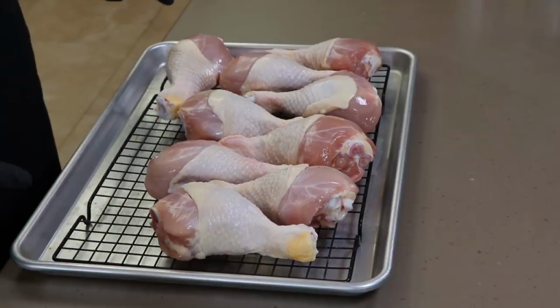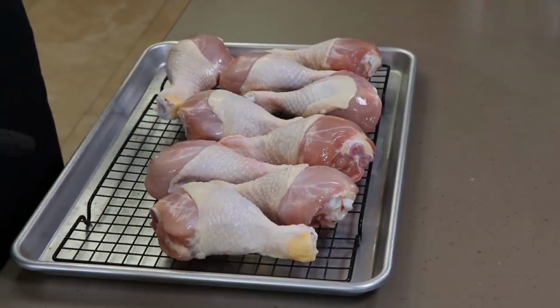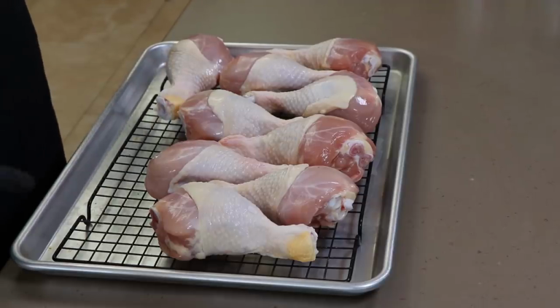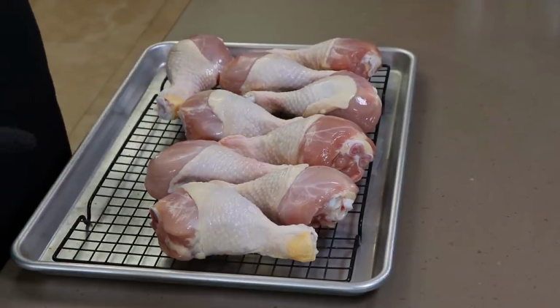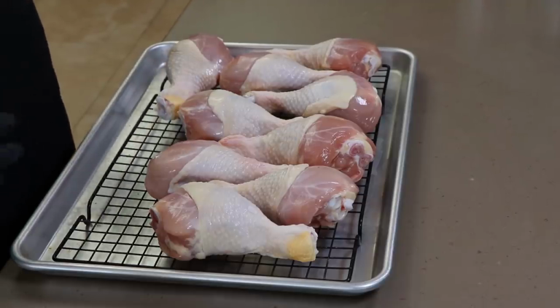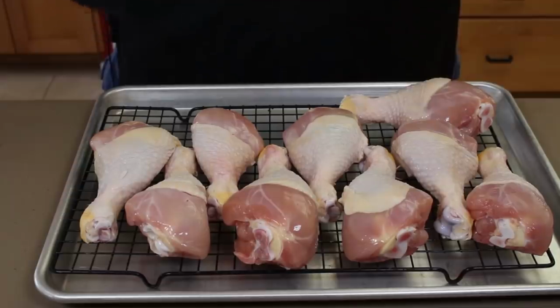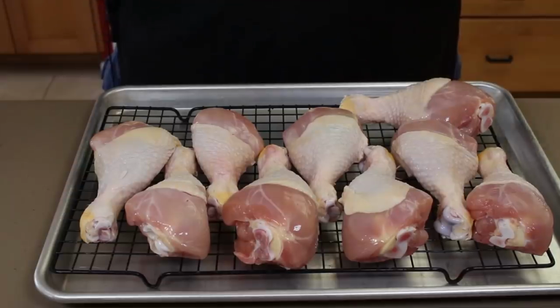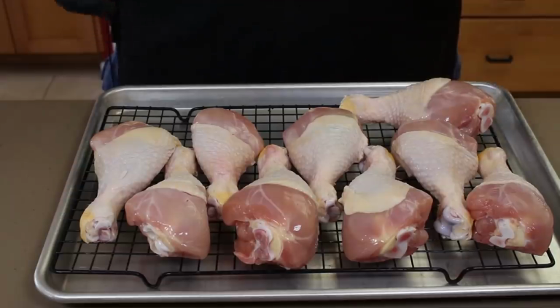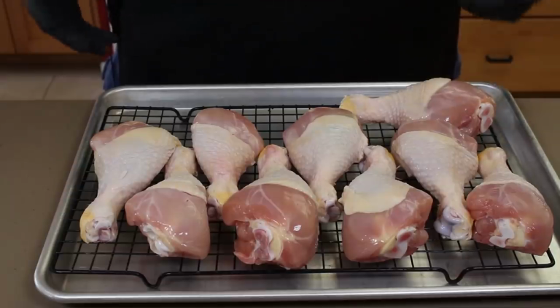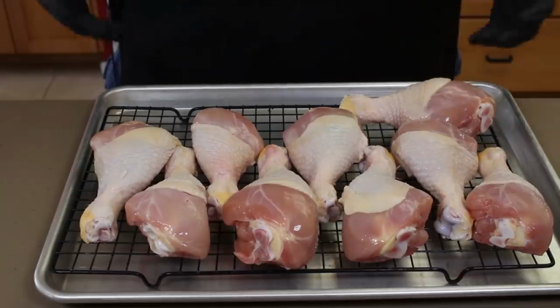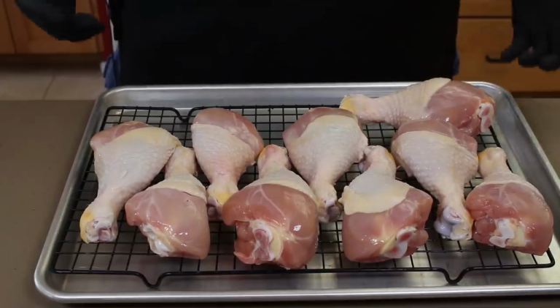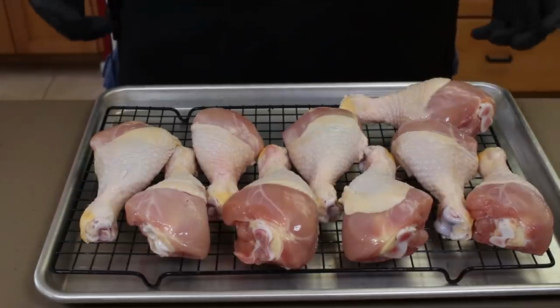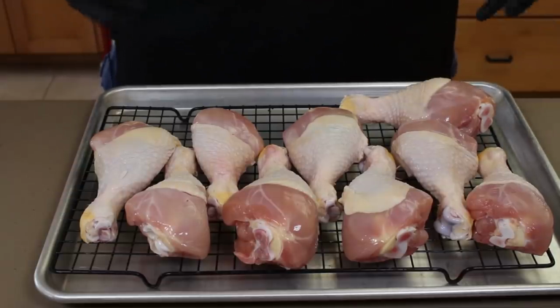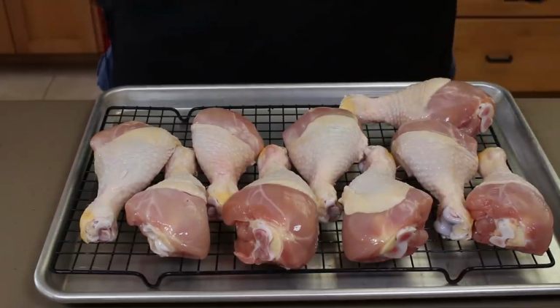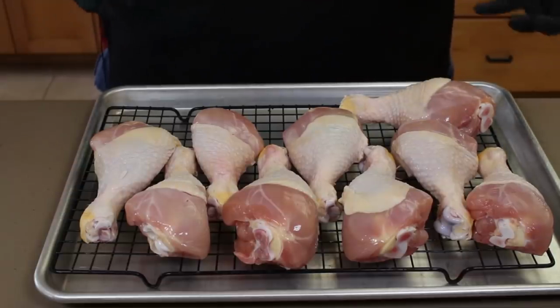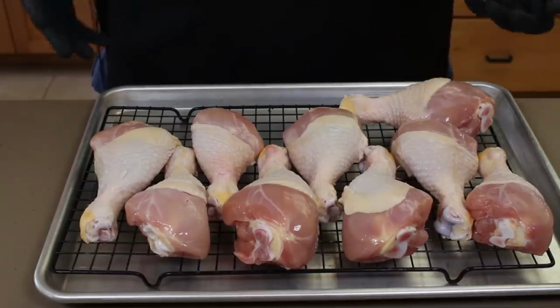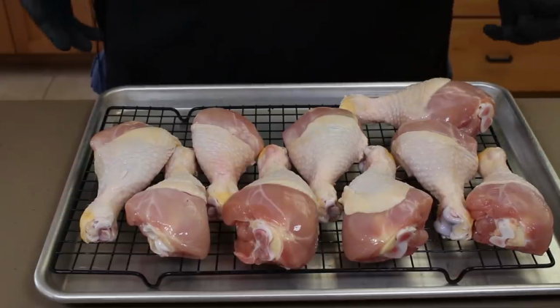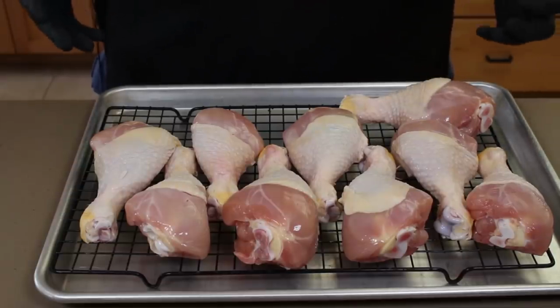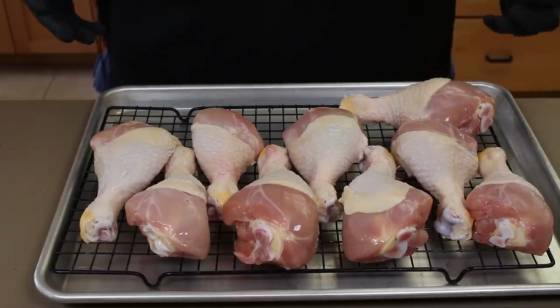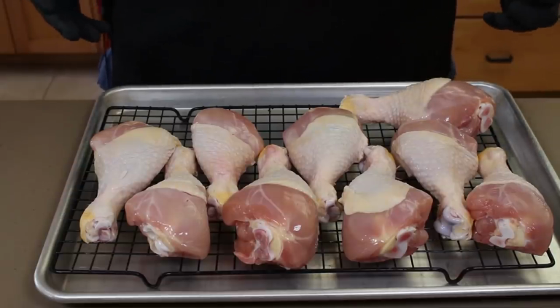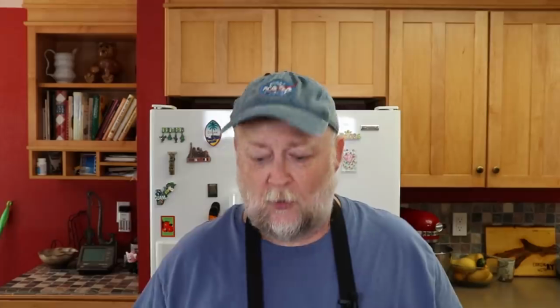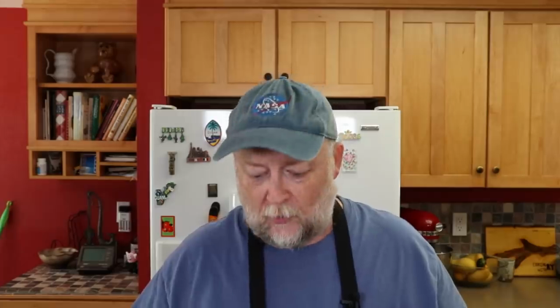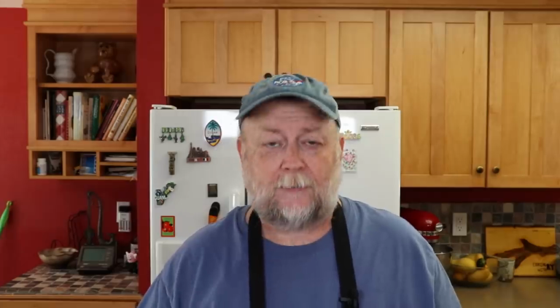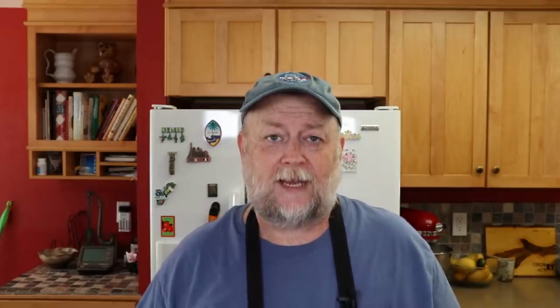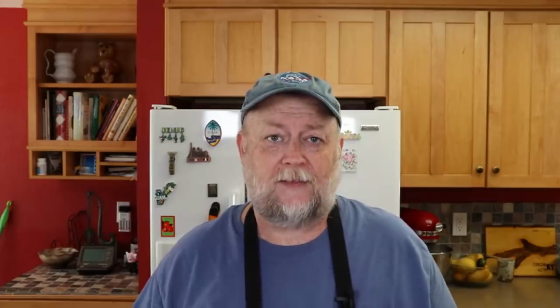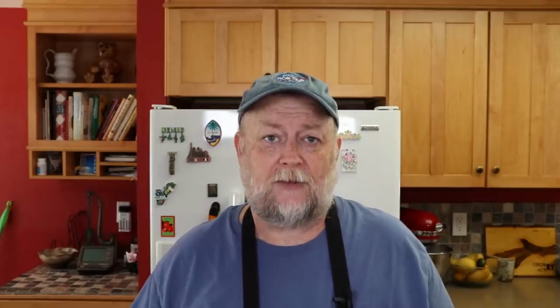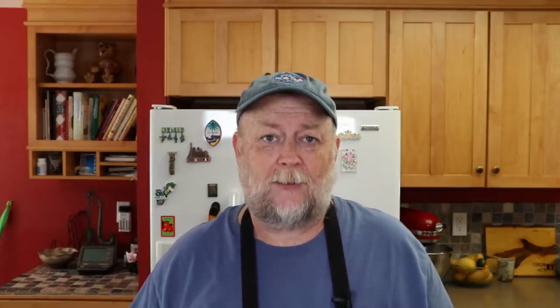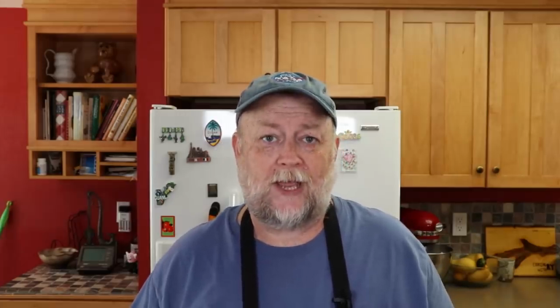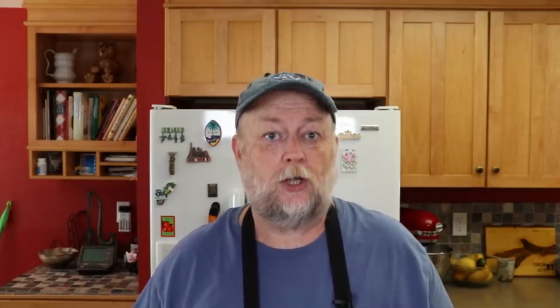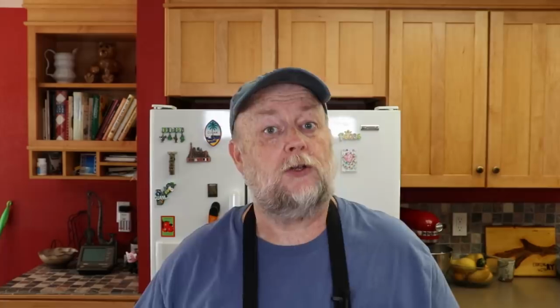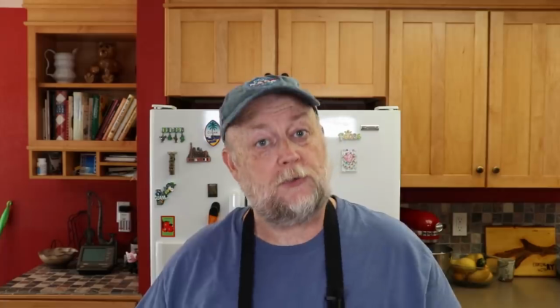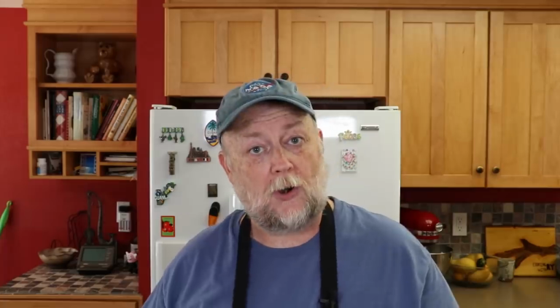These are like from chickens that work out. They almost look like small turkey legs. So we're going to be getting these out on the Weber kettle tomorrow.